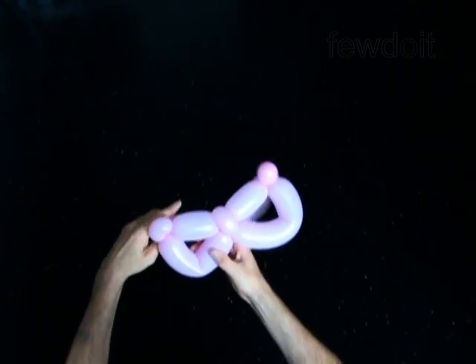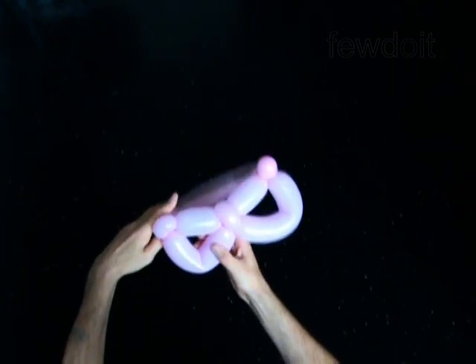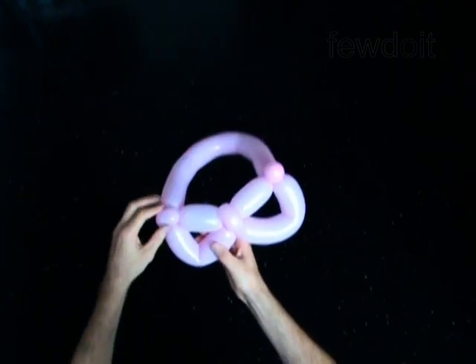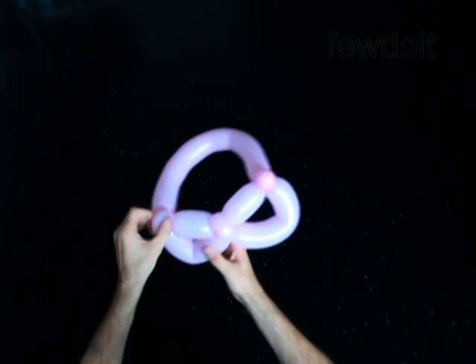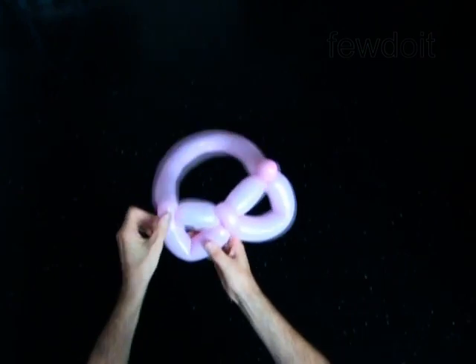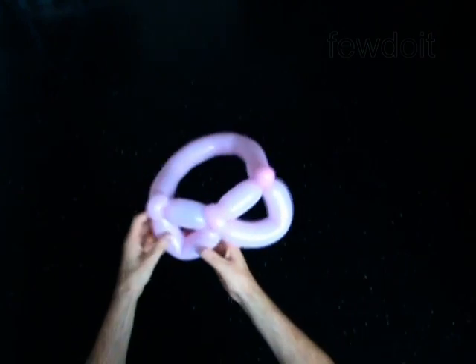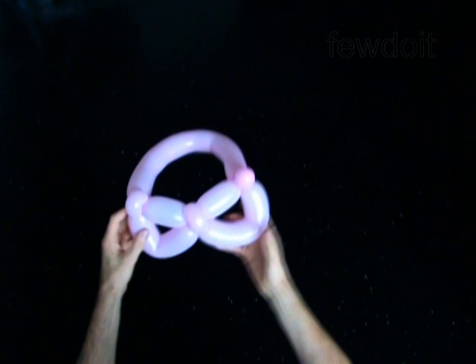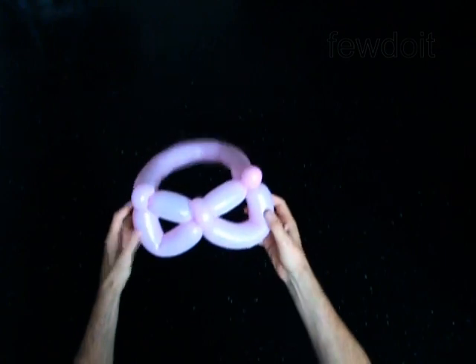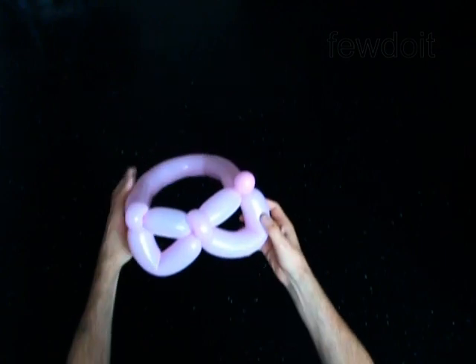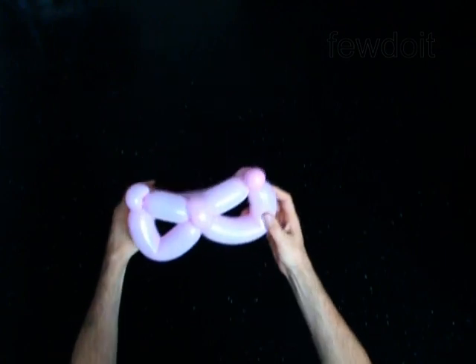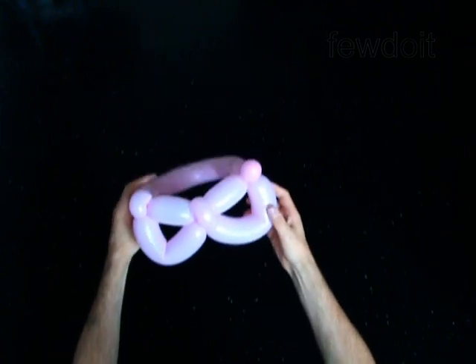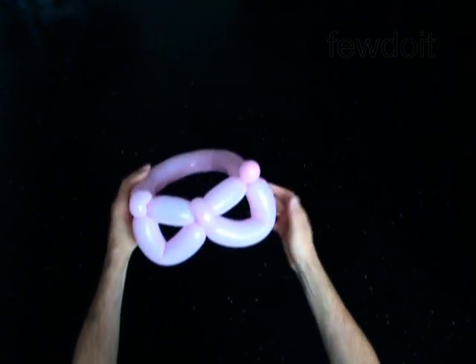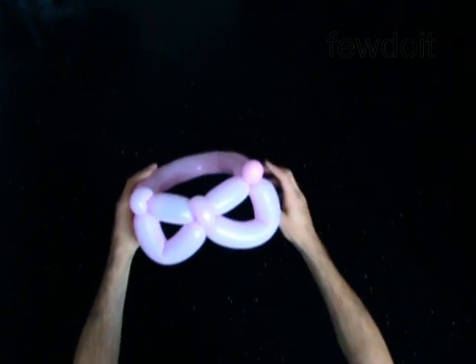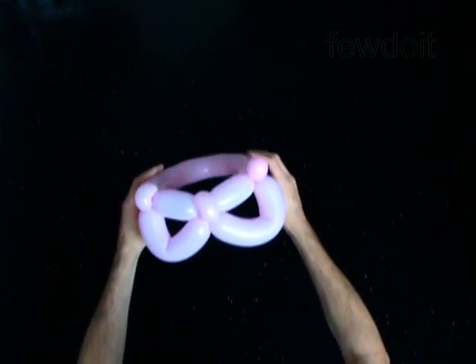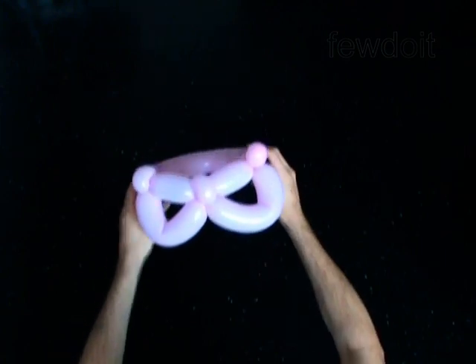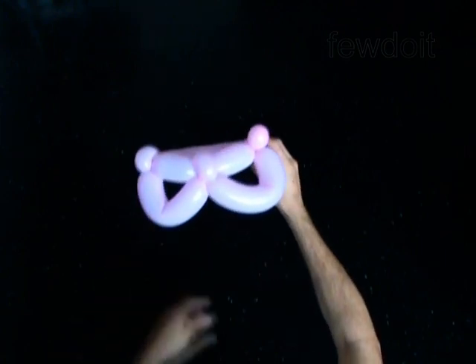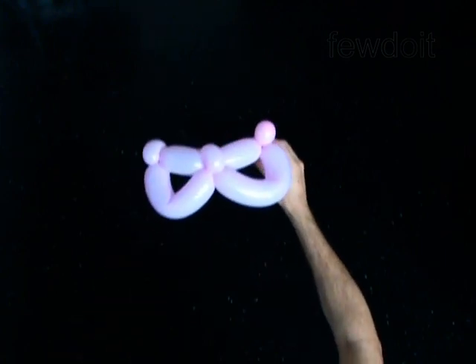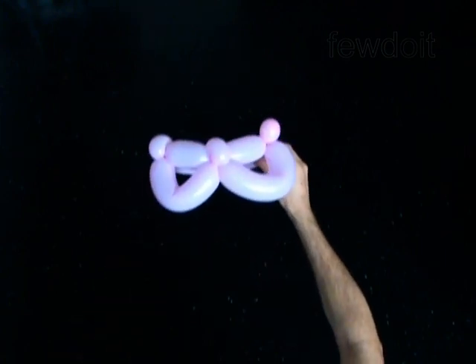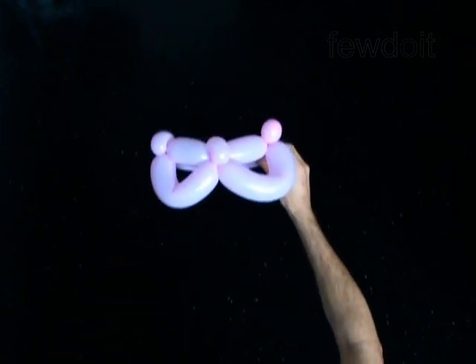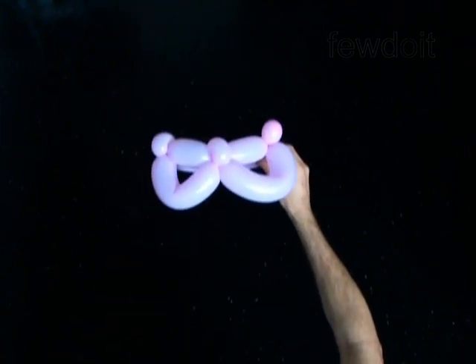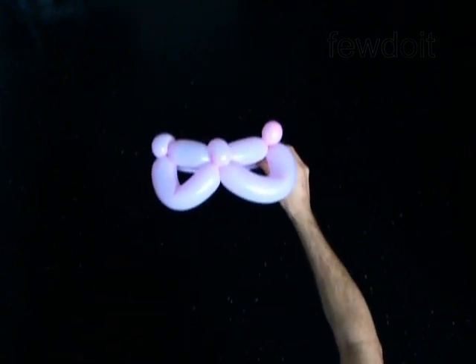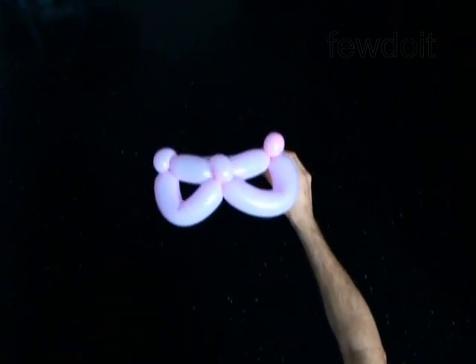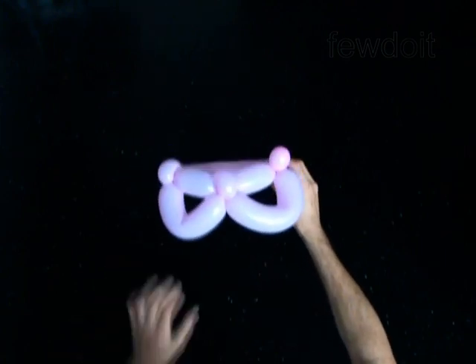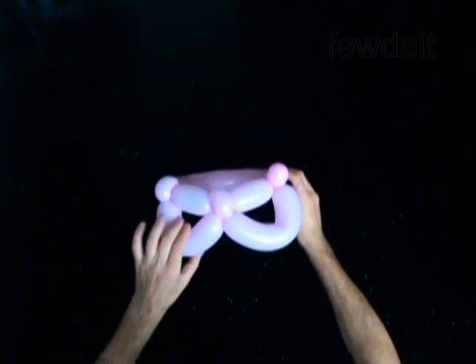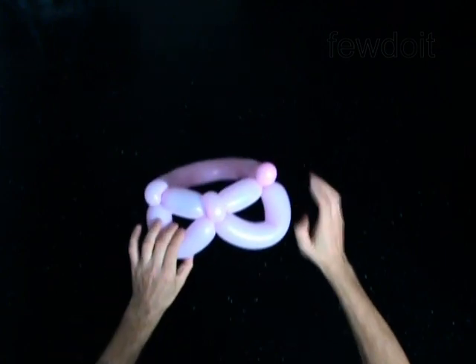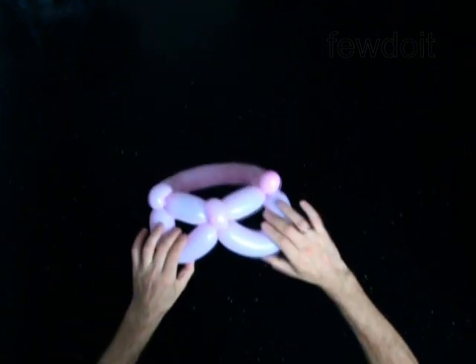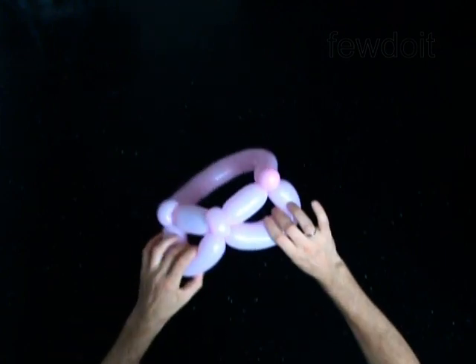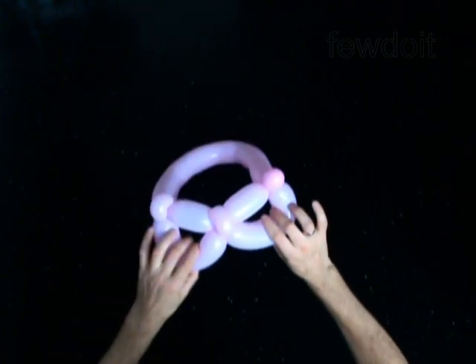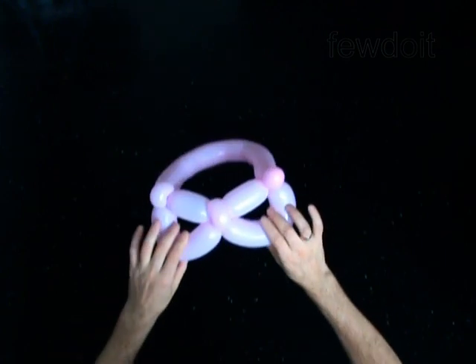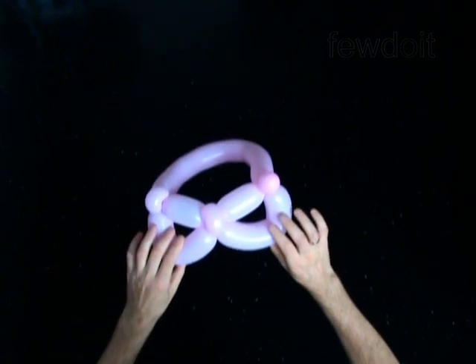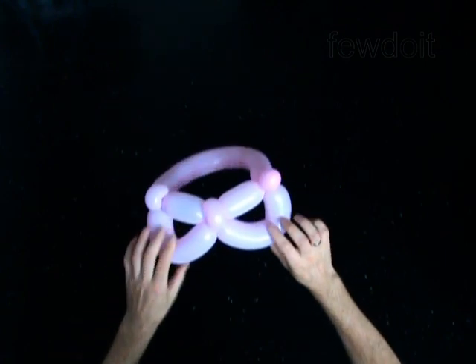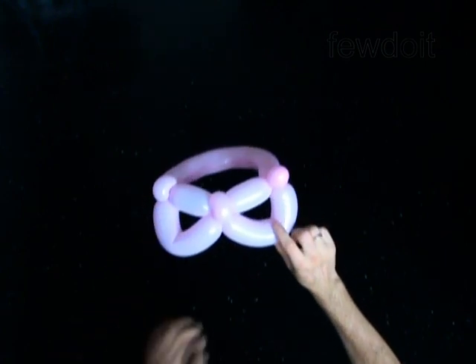The eyeglasses are very stylish, but I would not recommend wearing them. Remember, a balloon may pop and hurt your eyes.